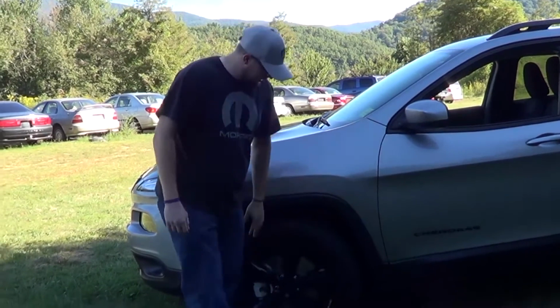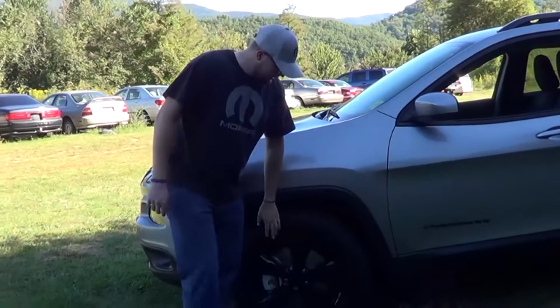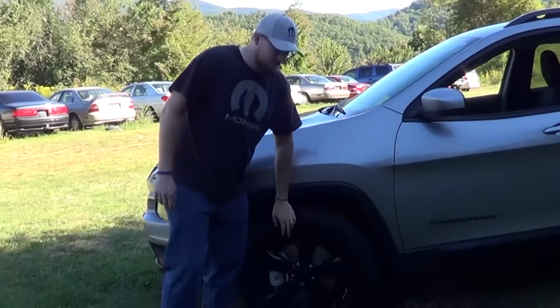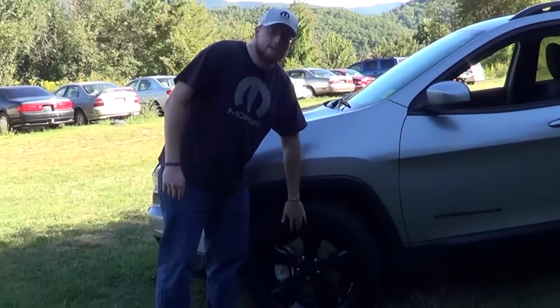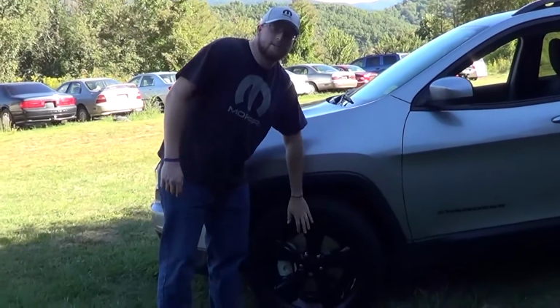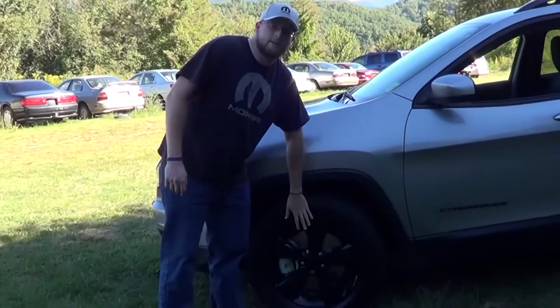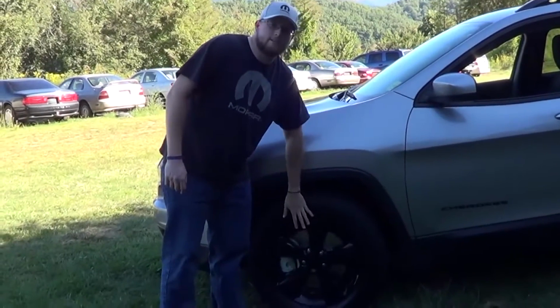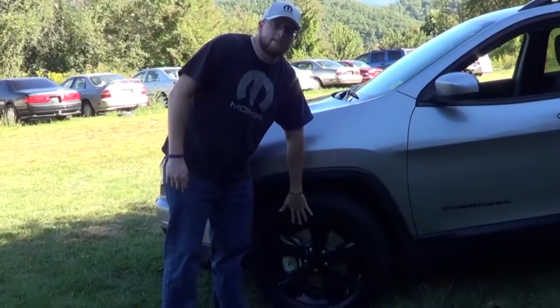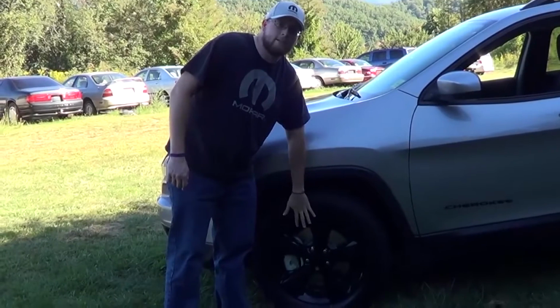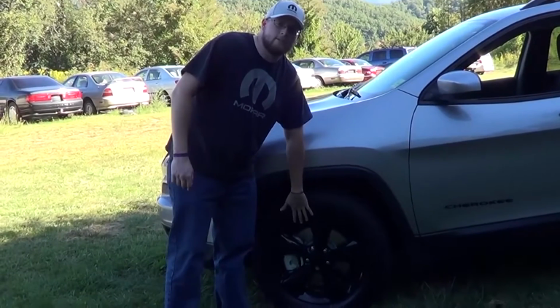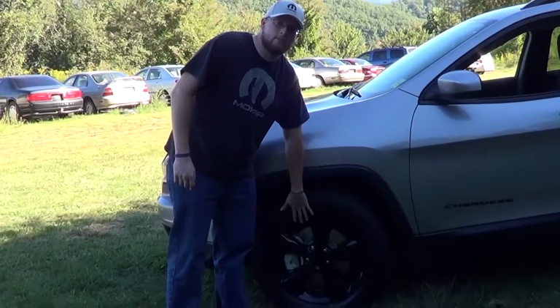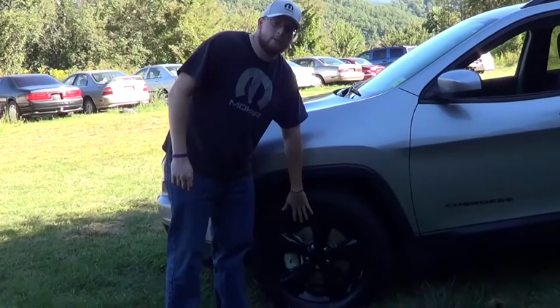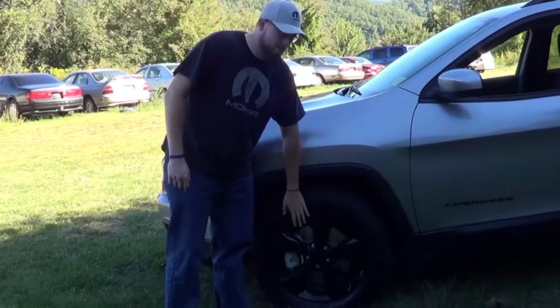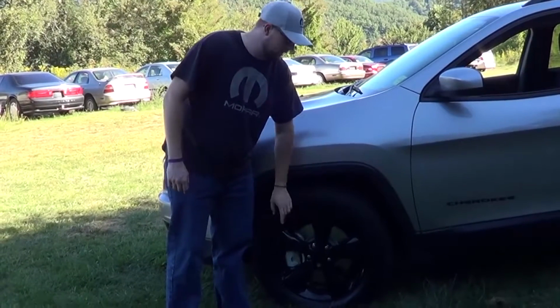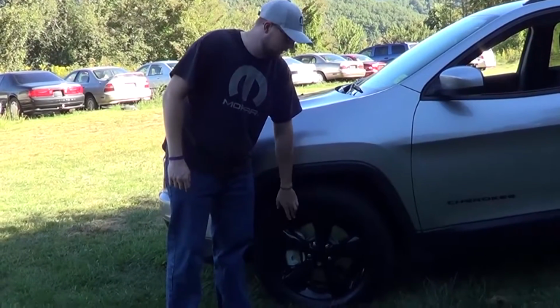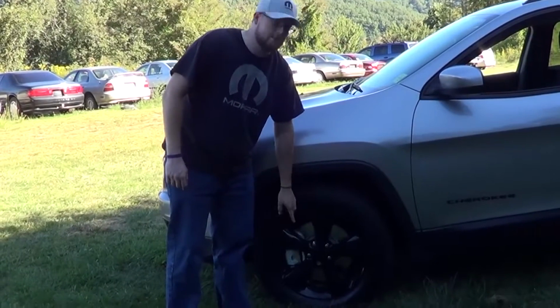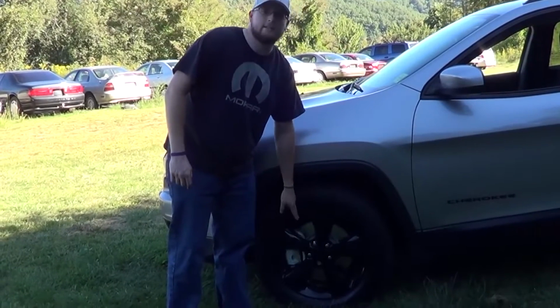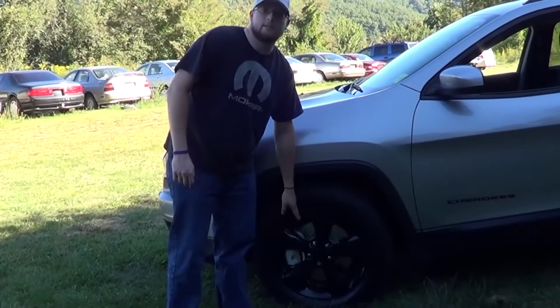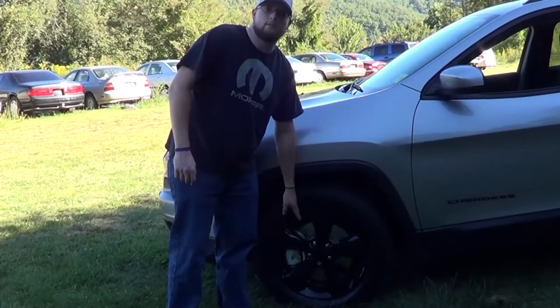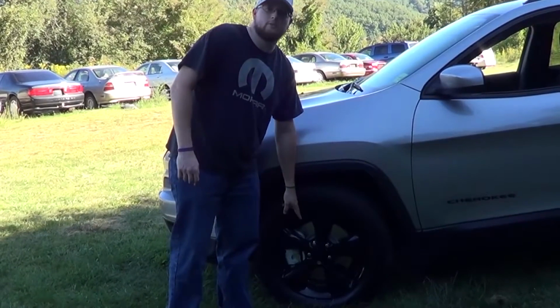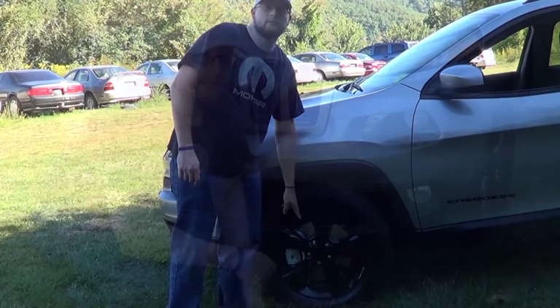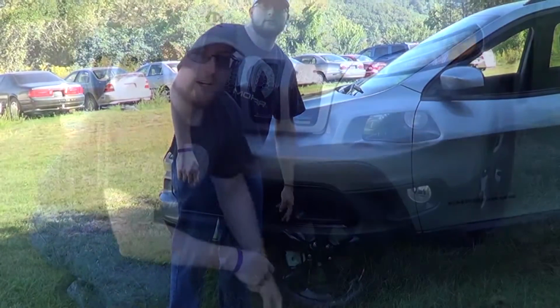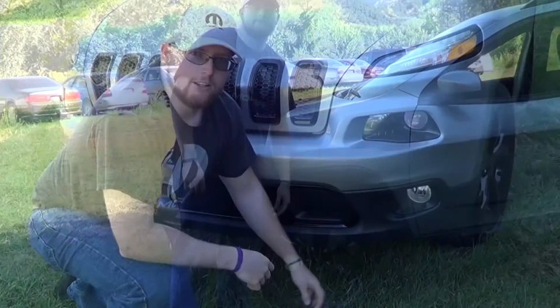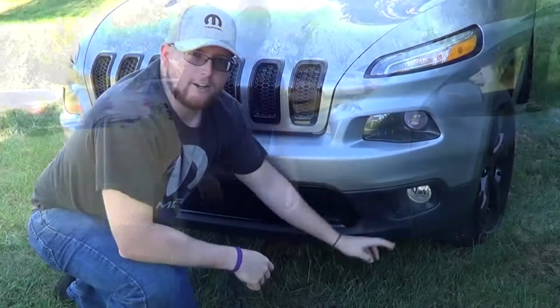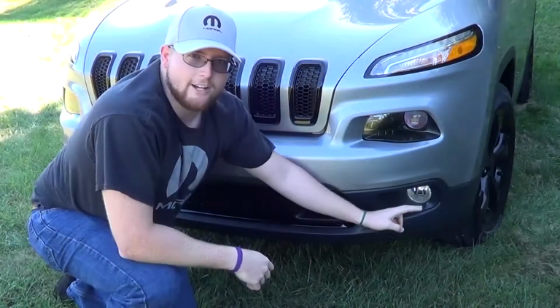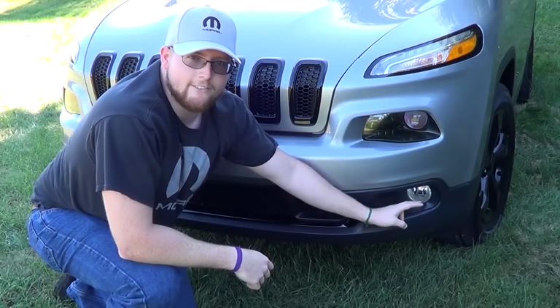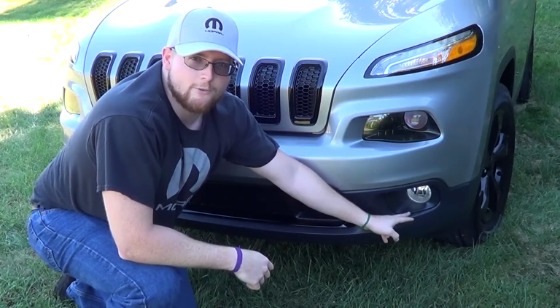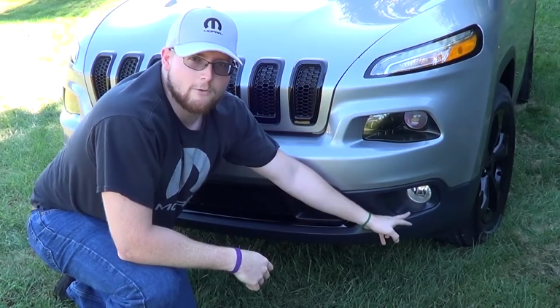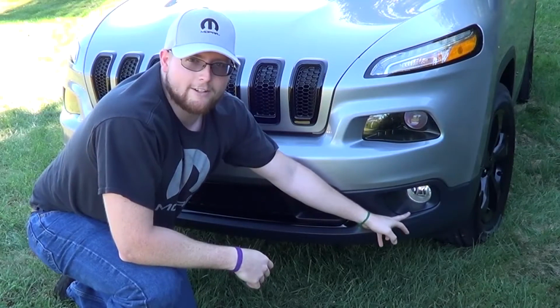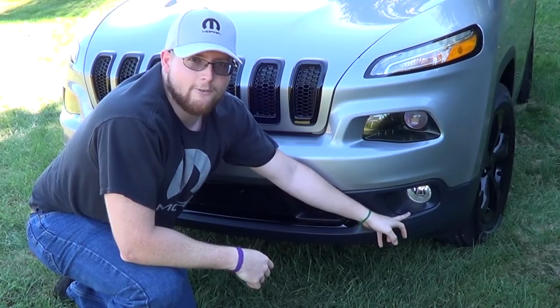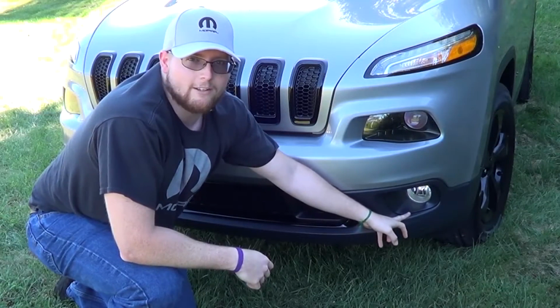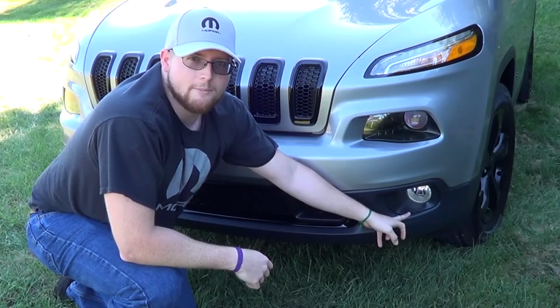Standard is 17-inch aluminum wheels, though these are upgraded to 18-inch aluminum wheels. You also have these front reflector fog lamps.